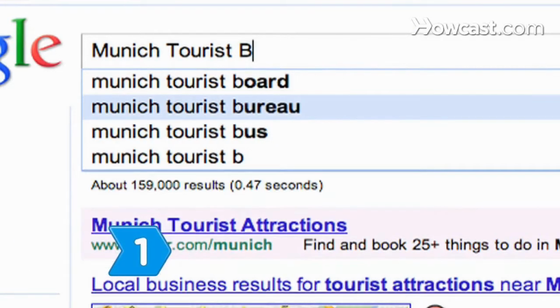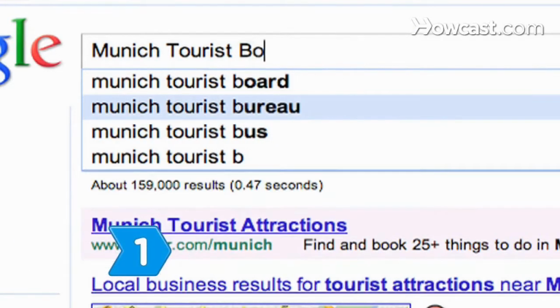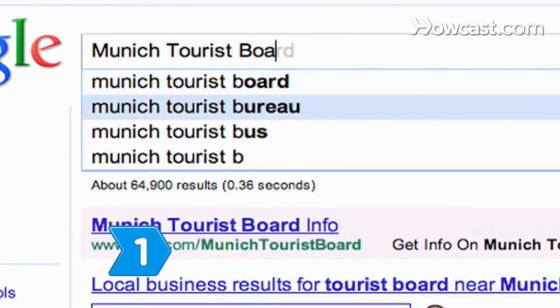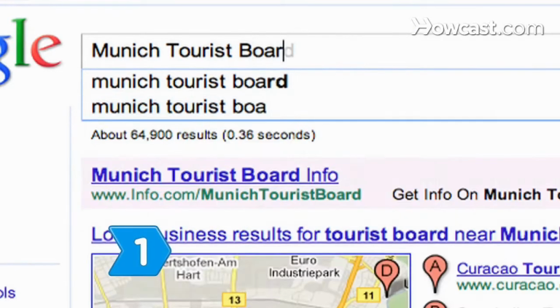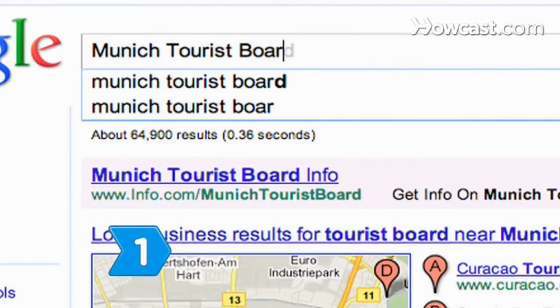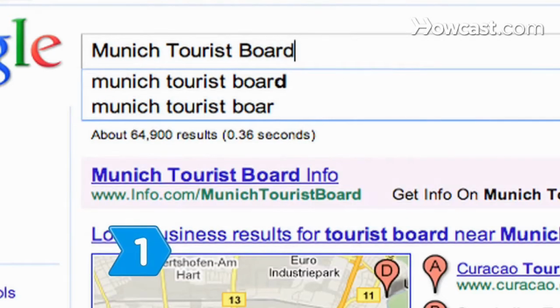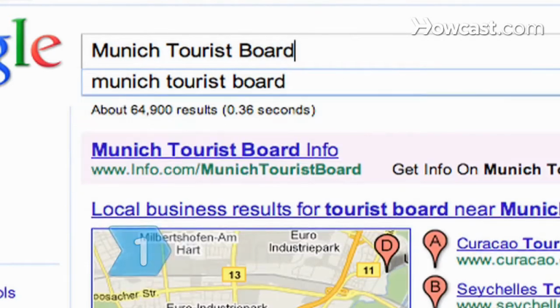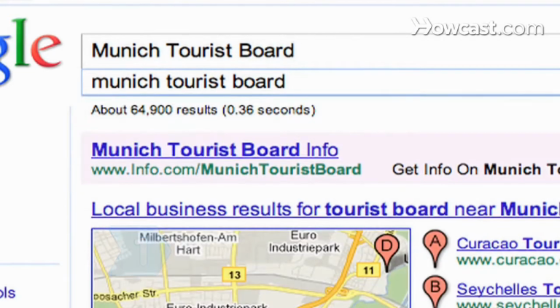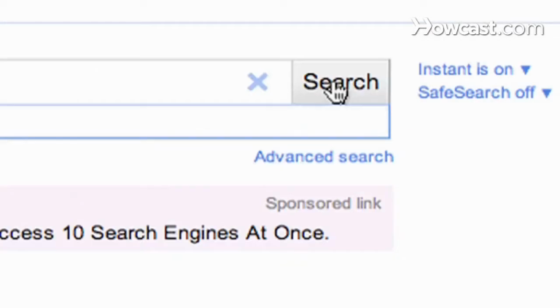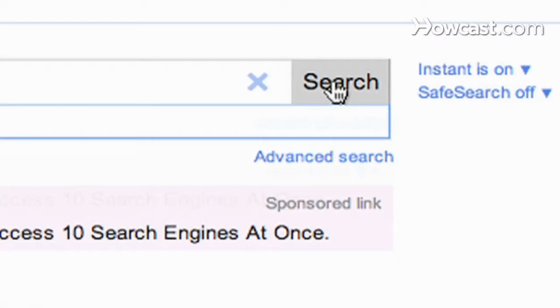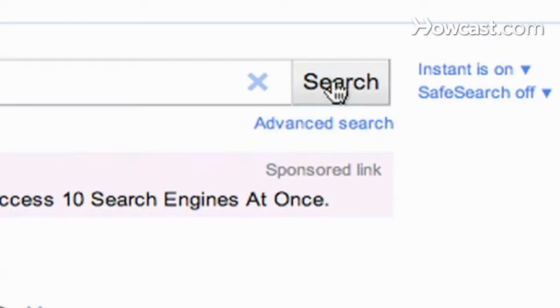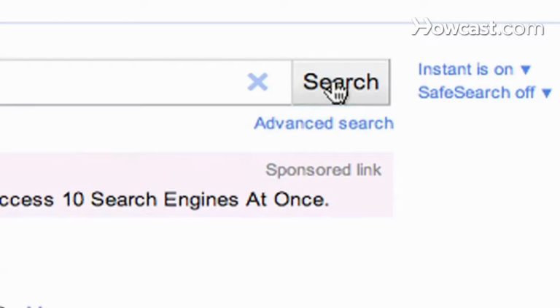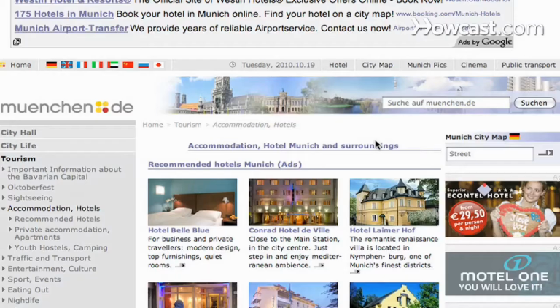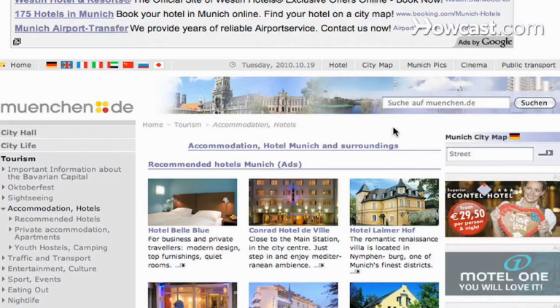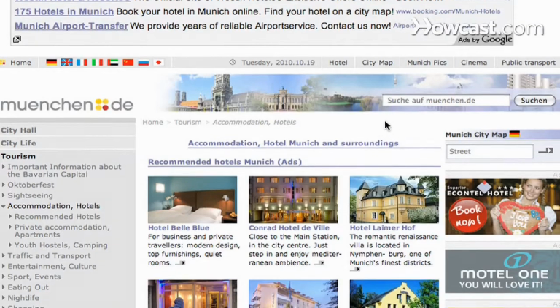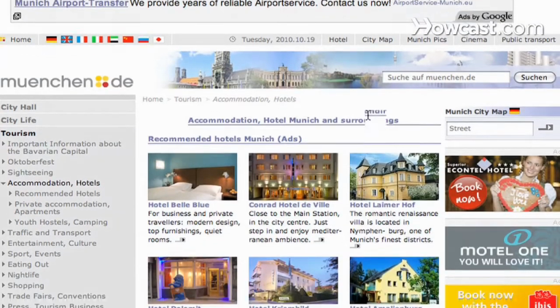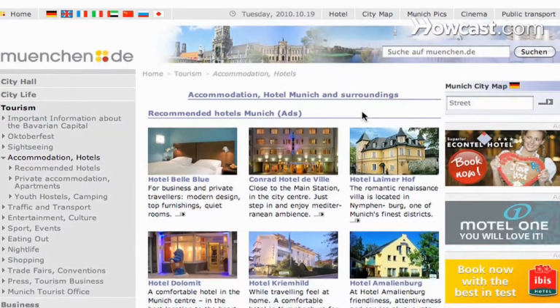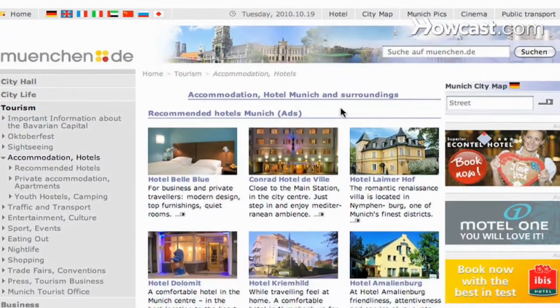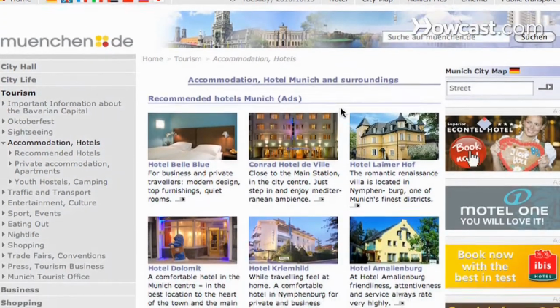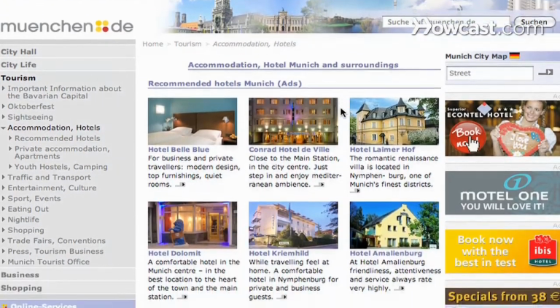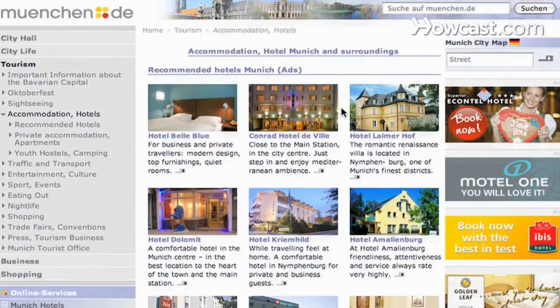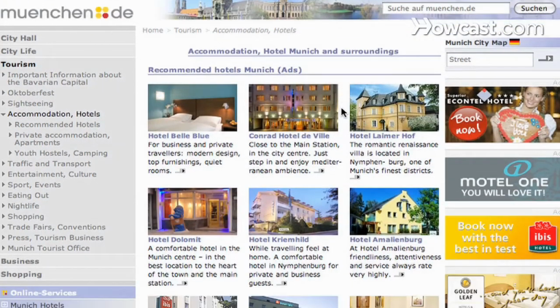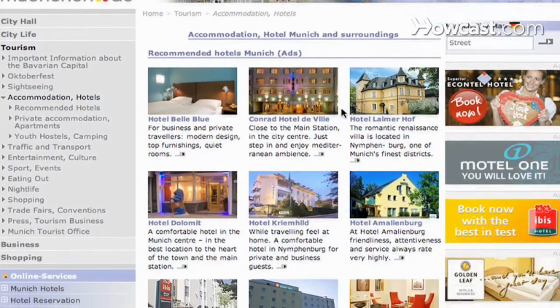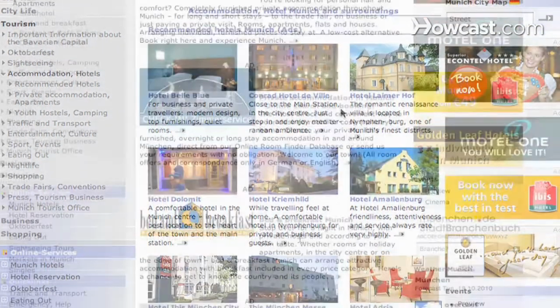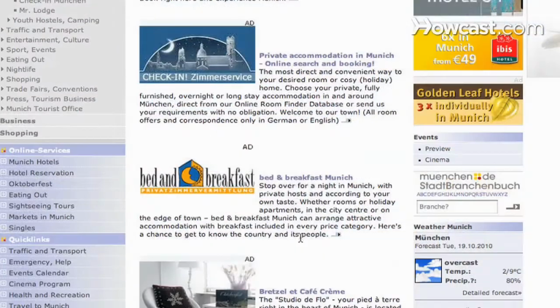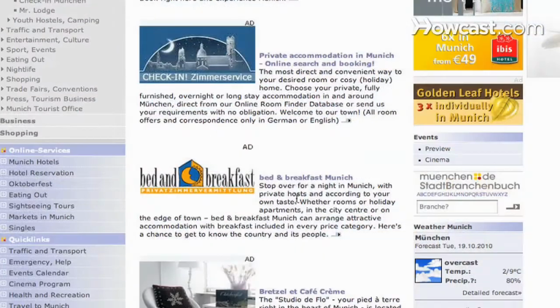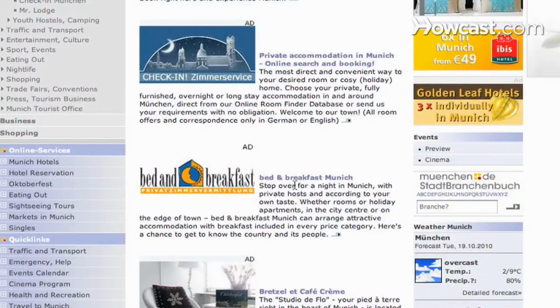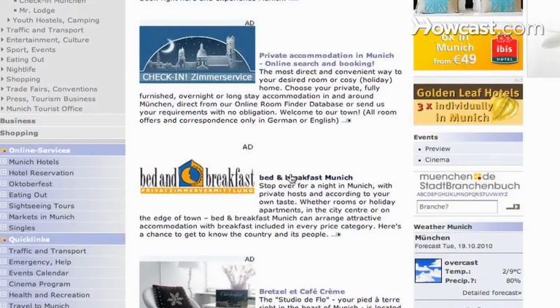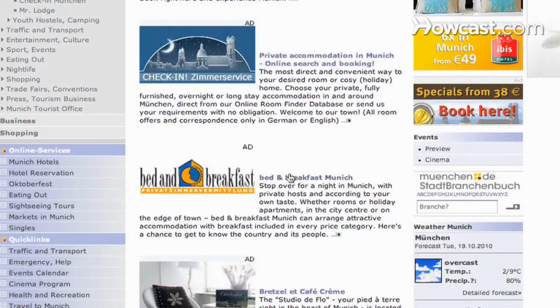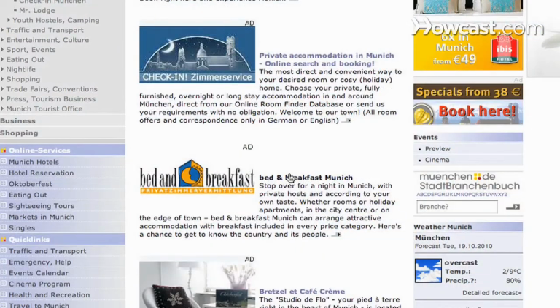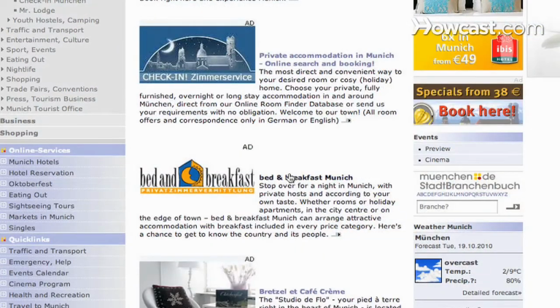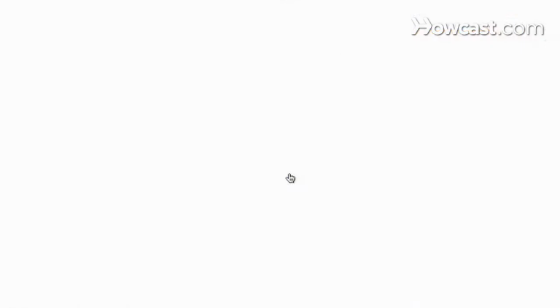Step 1. Search the Munich Tourist Board's hotel database. Search results range from four-star hotels to simple bed-and-breakfast accommodations.